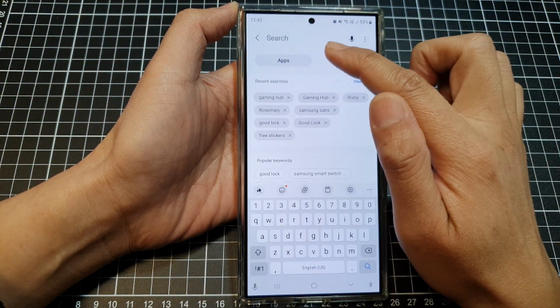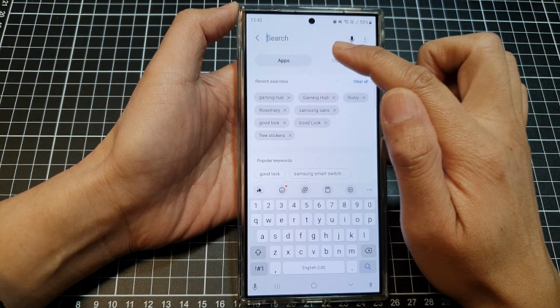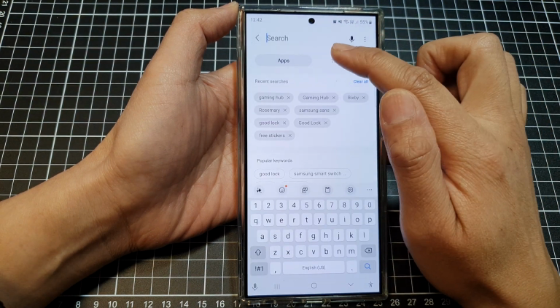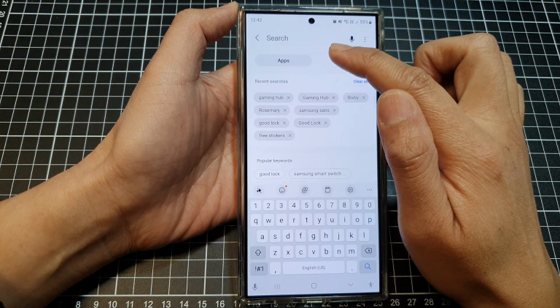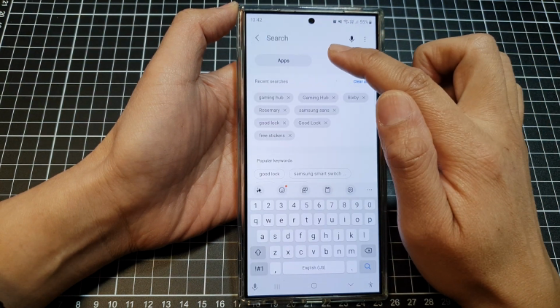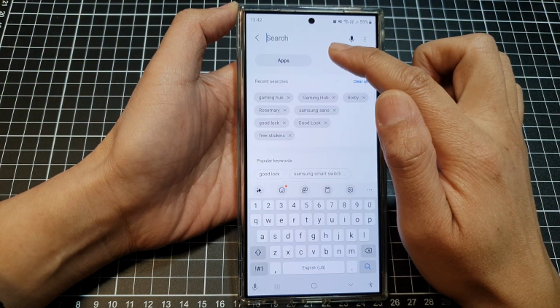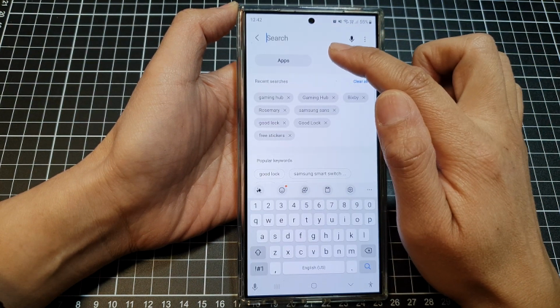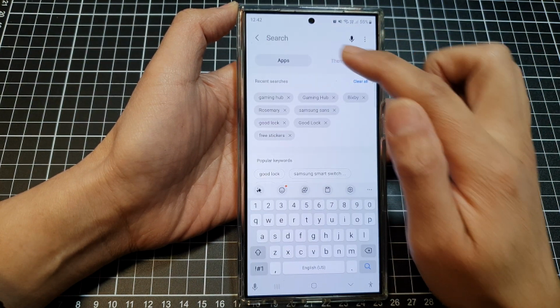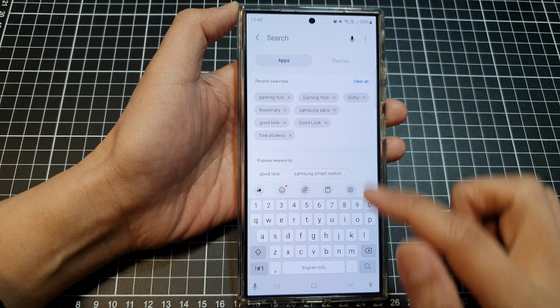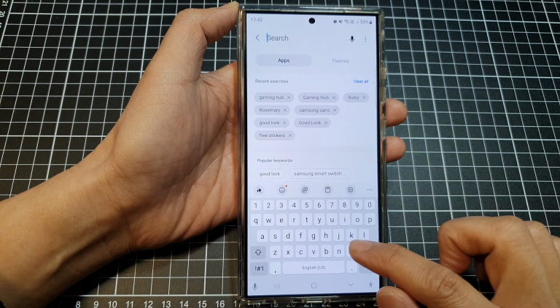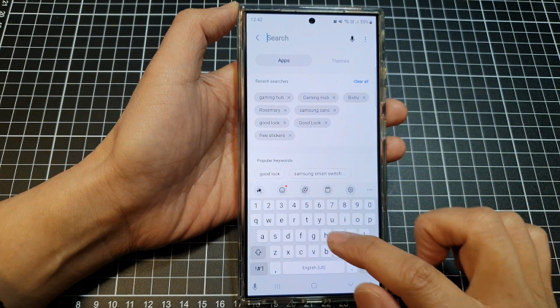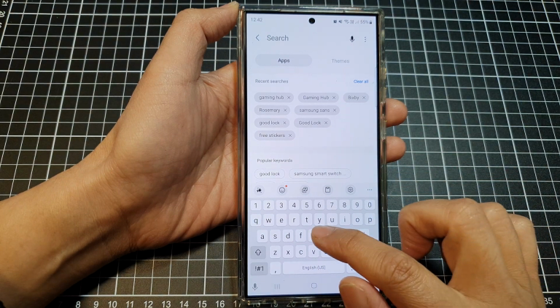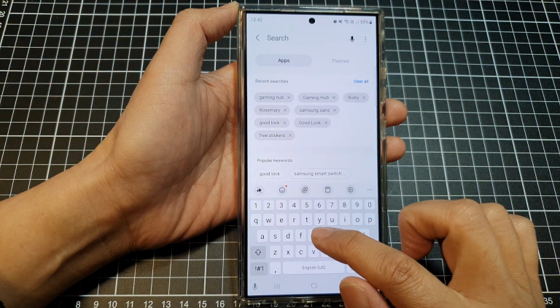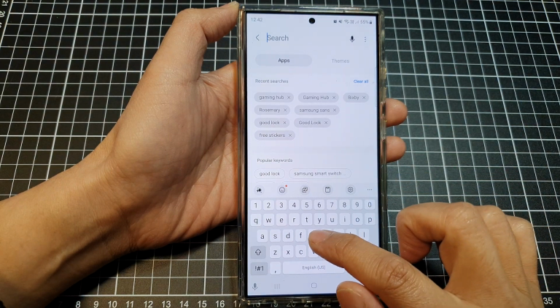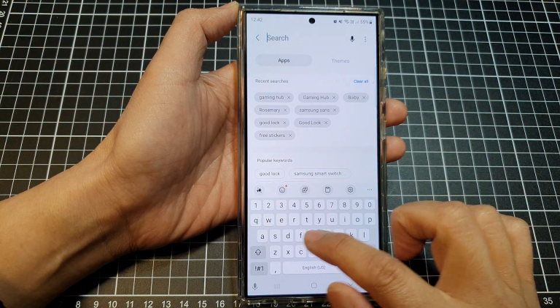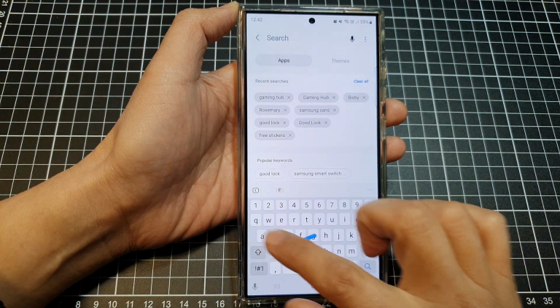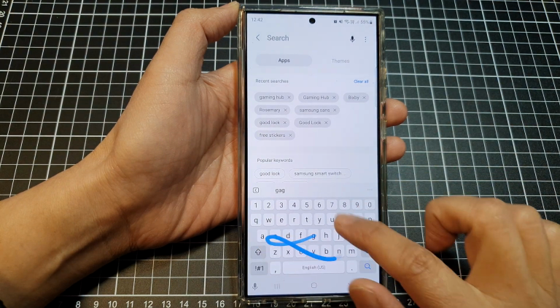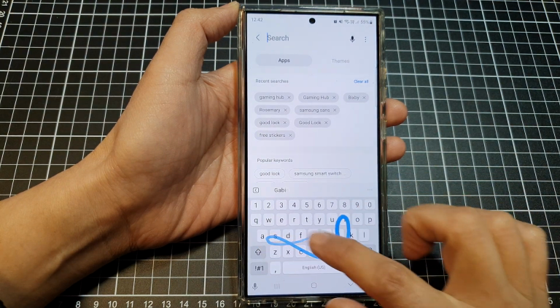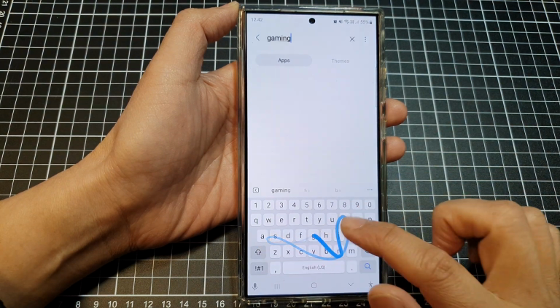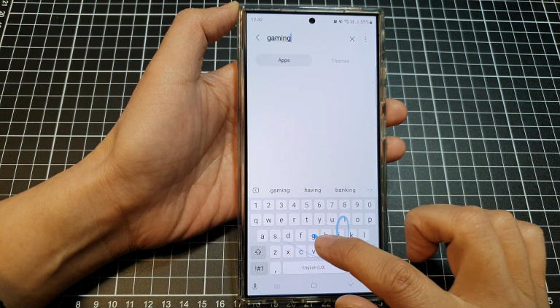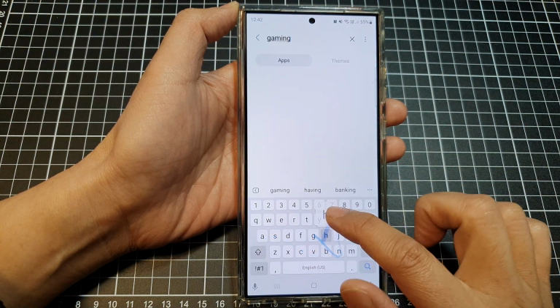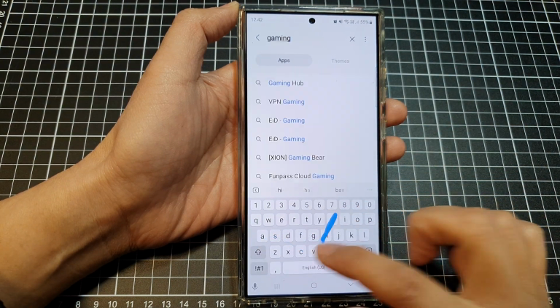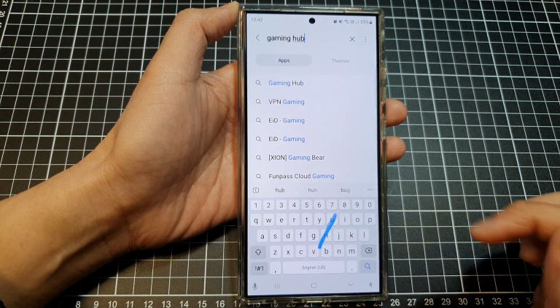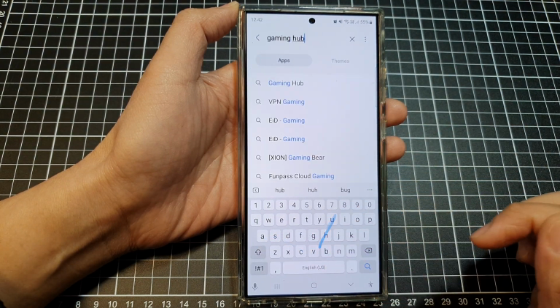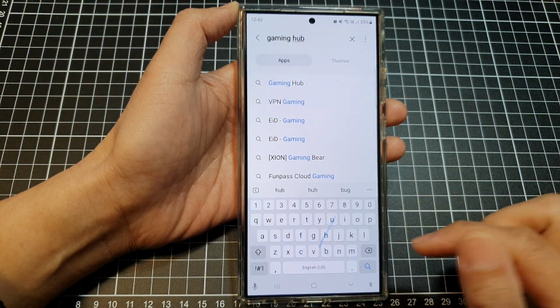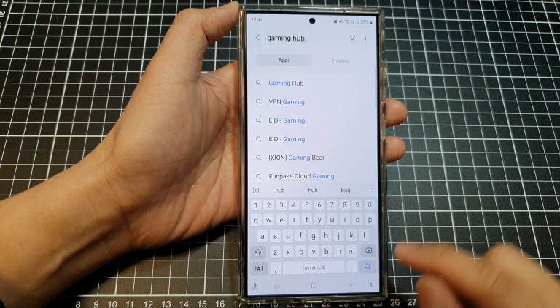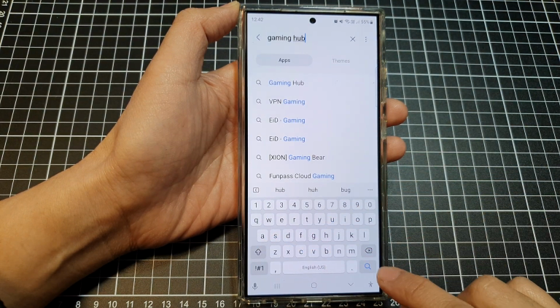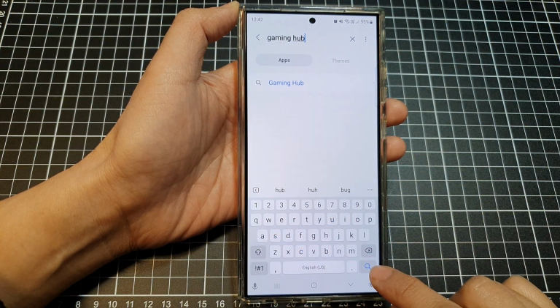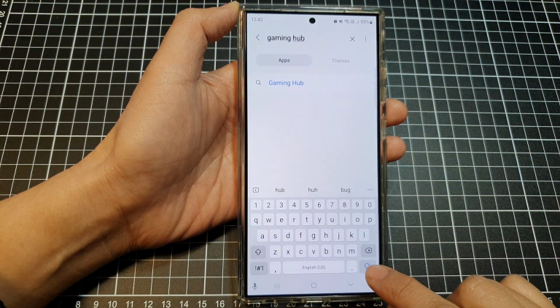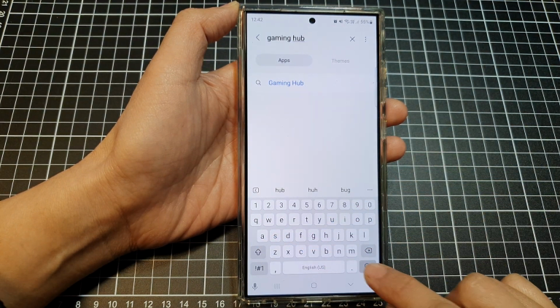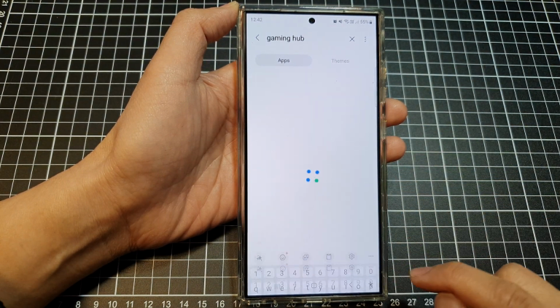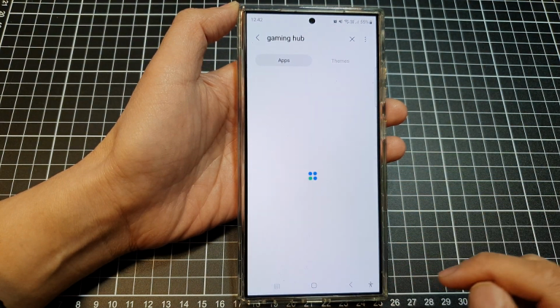In here you want to put in the keyword 'gaming hub' and then tap on the search button on the keyboard.